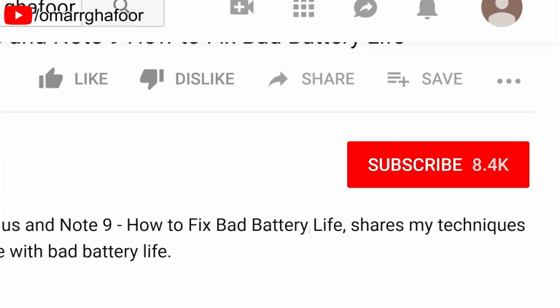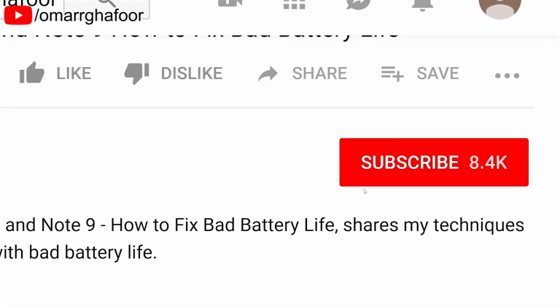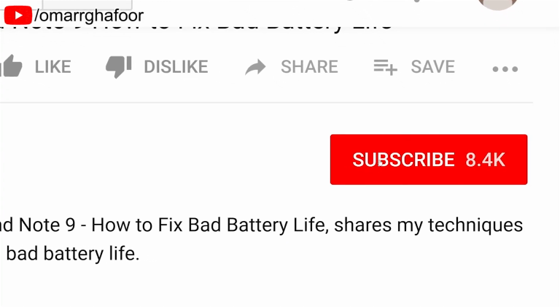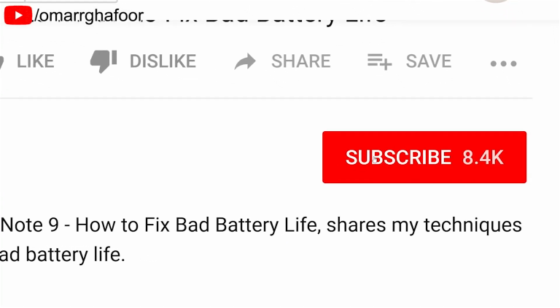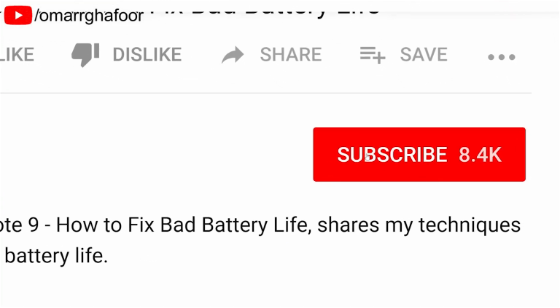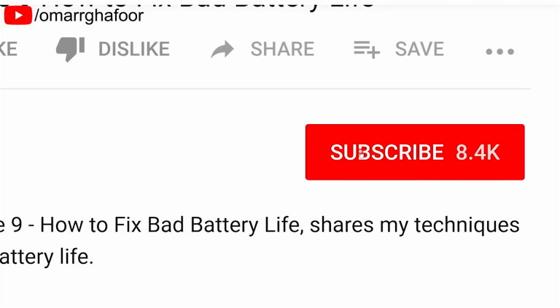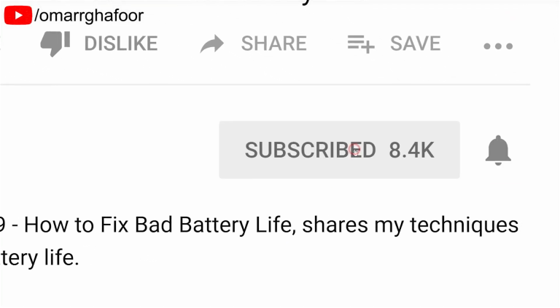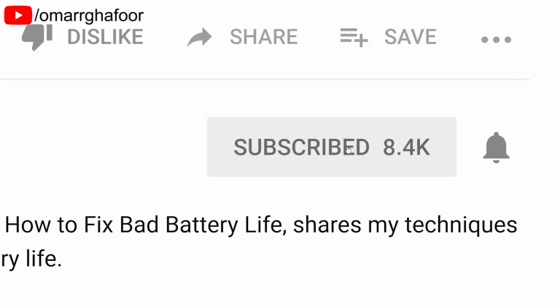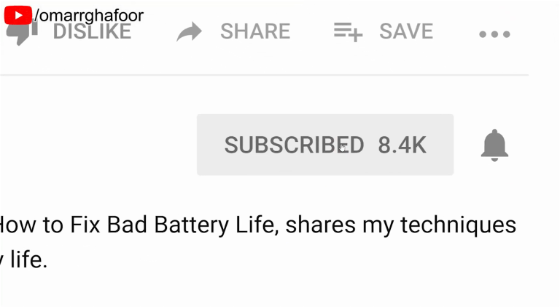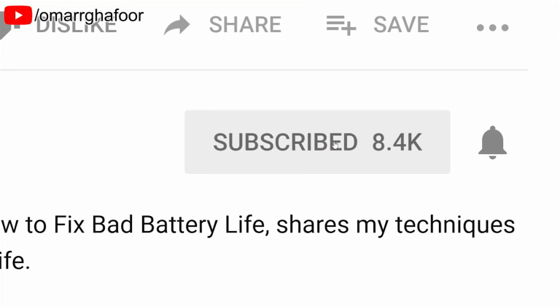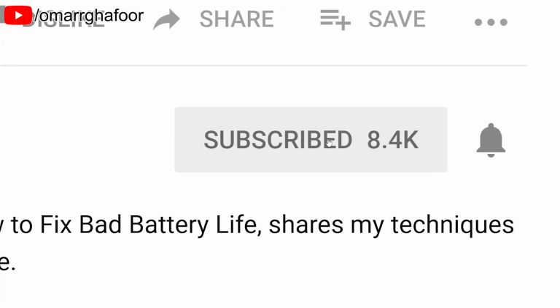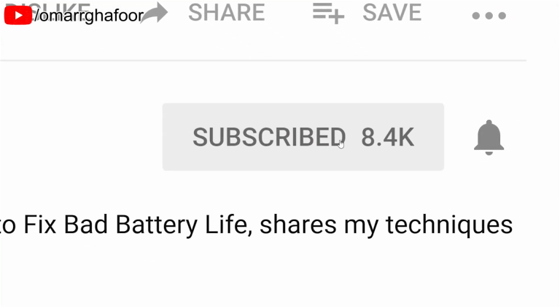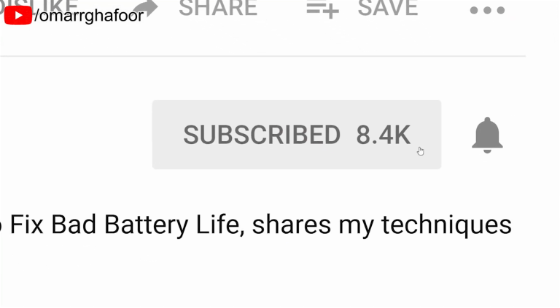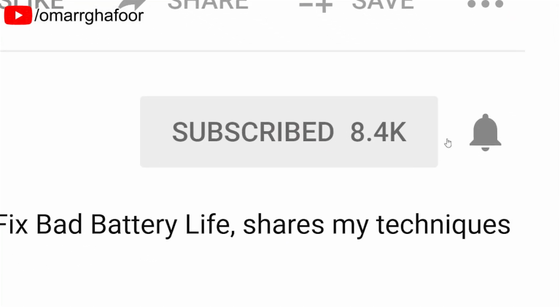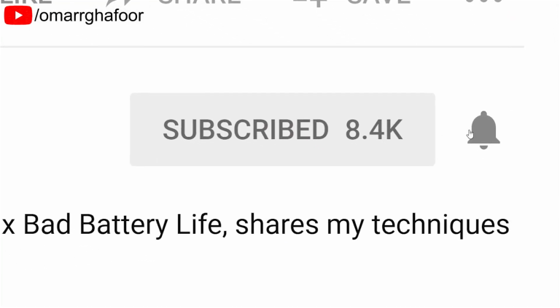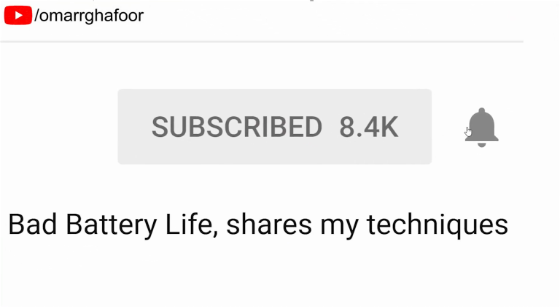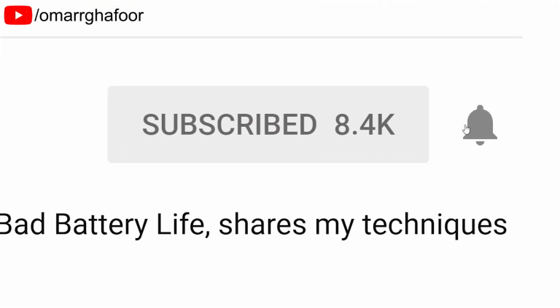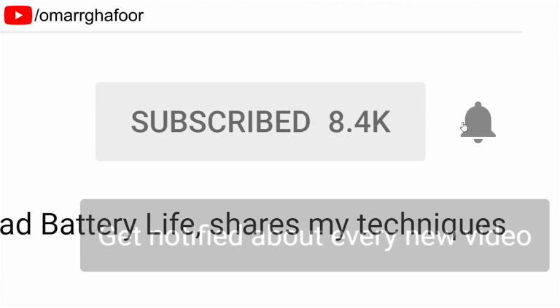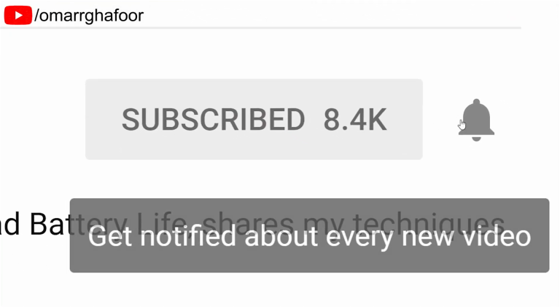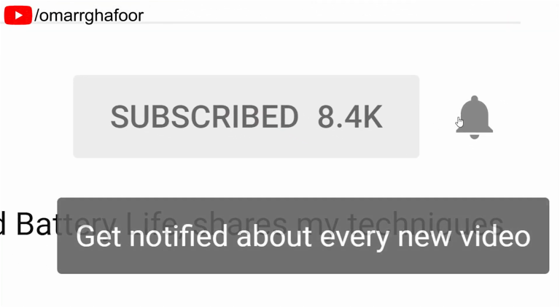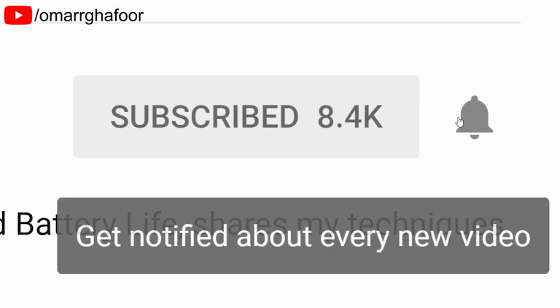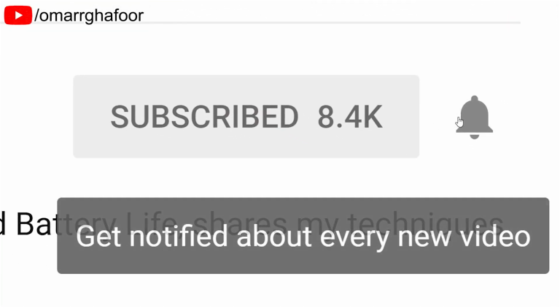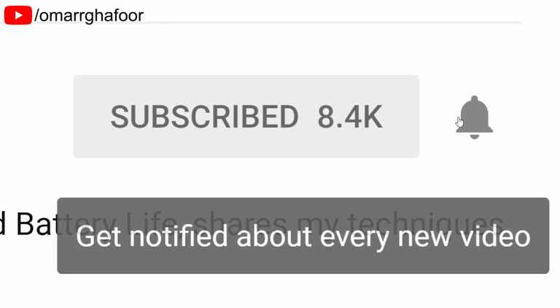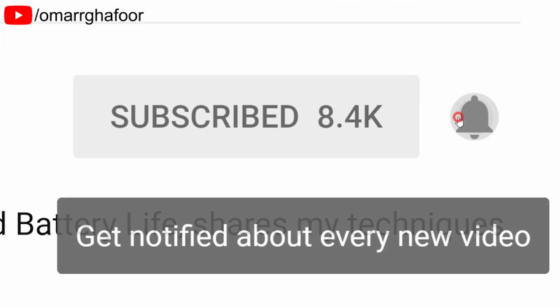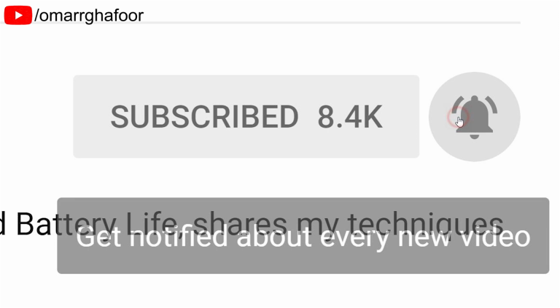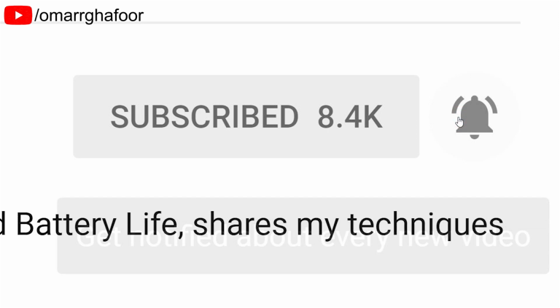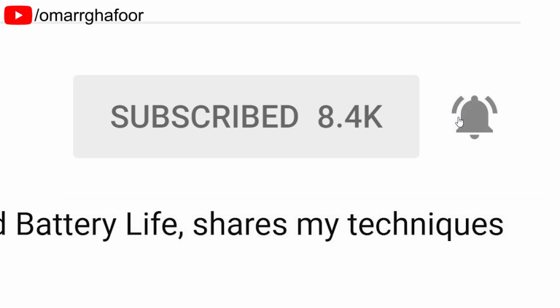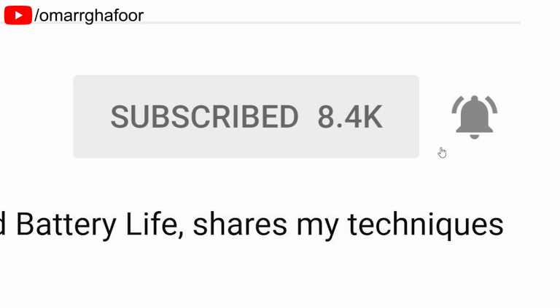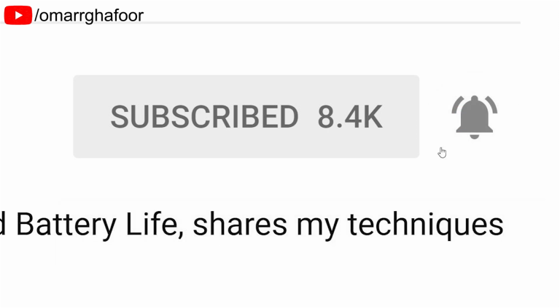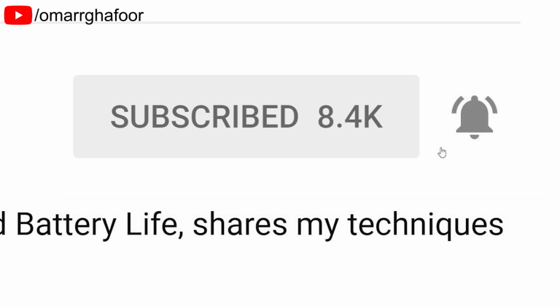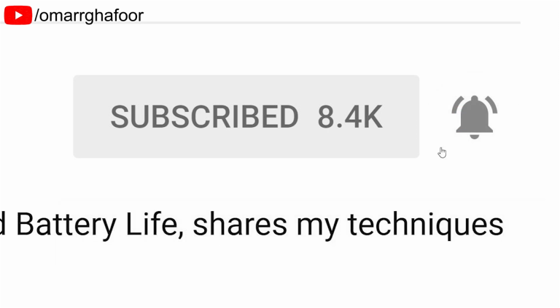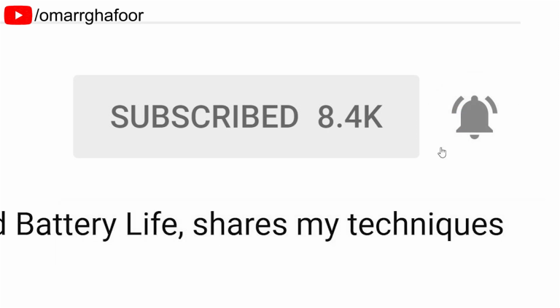Before I forget, subscribe and also hit the bell icon to be notified of any new videos that I post.